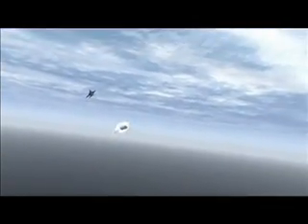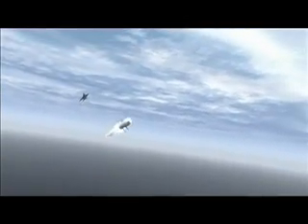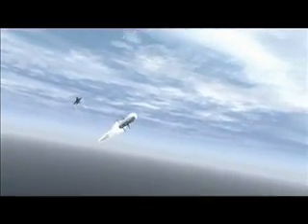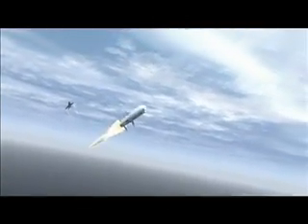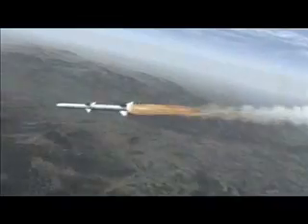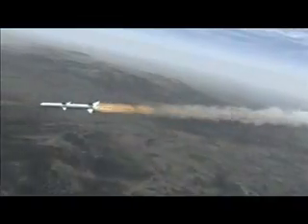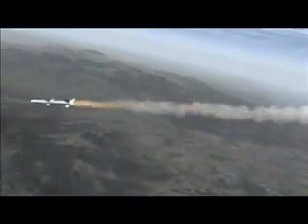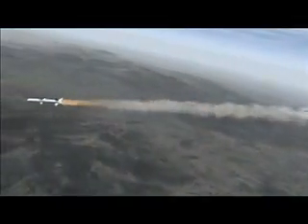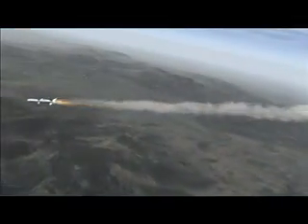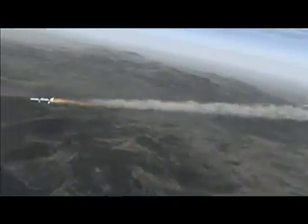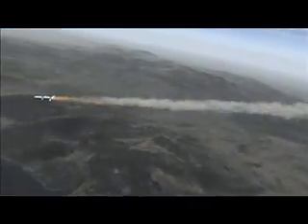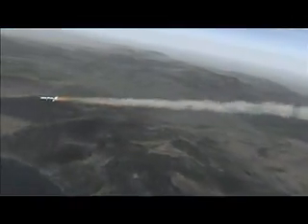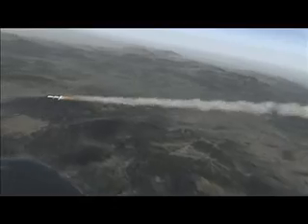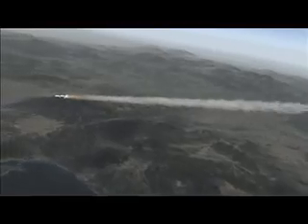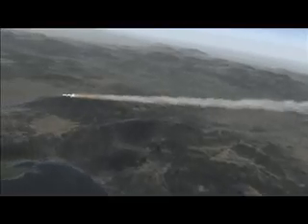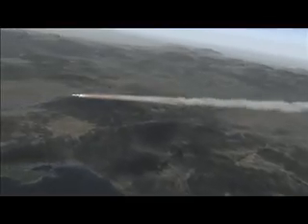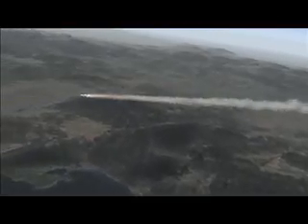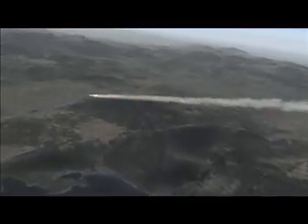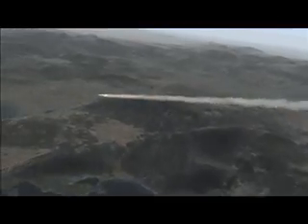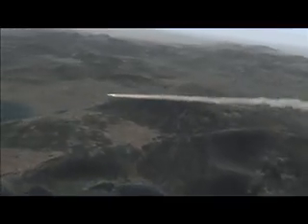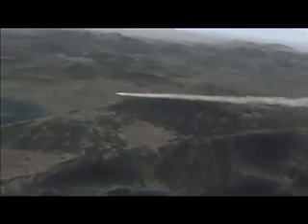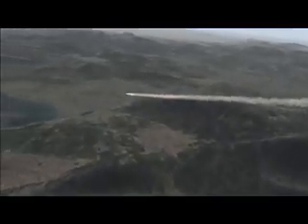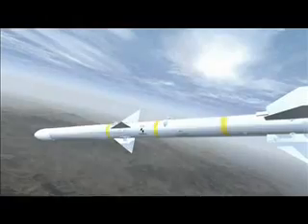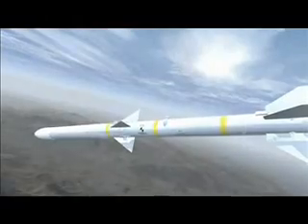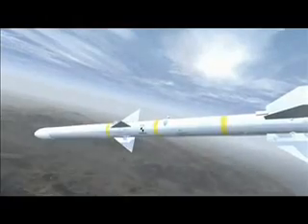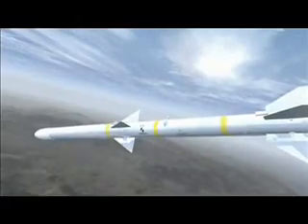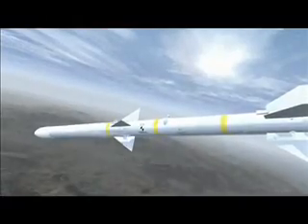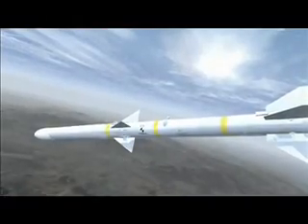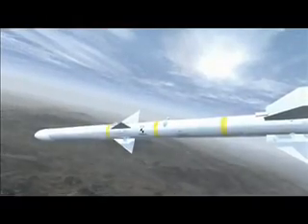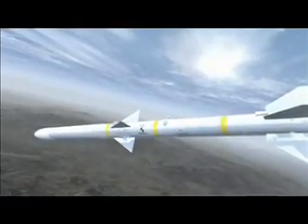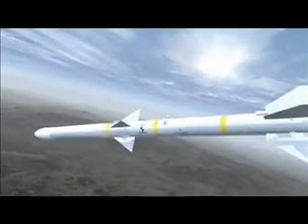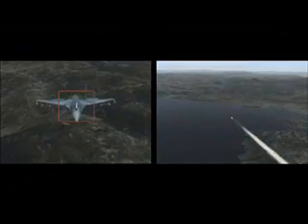With the AIM-120 advanced medium-range air-to-air missile, or AMRAAM in flight, air superiority is soon to follow.